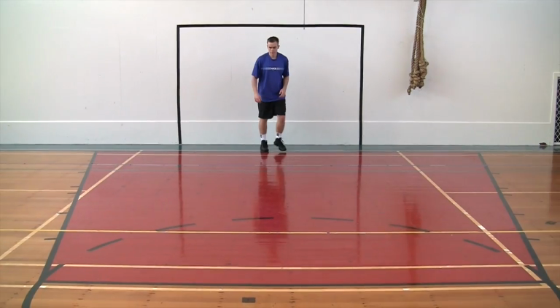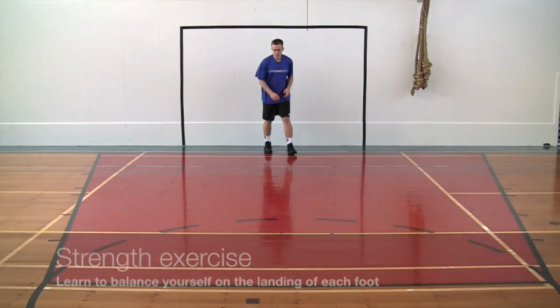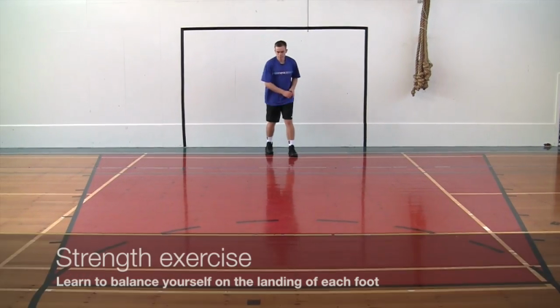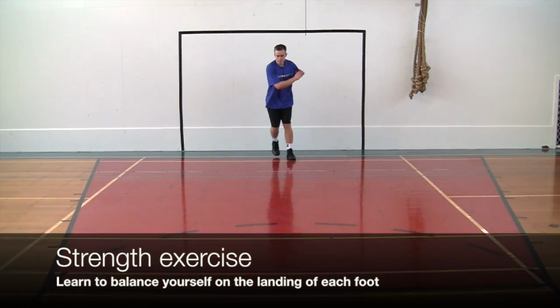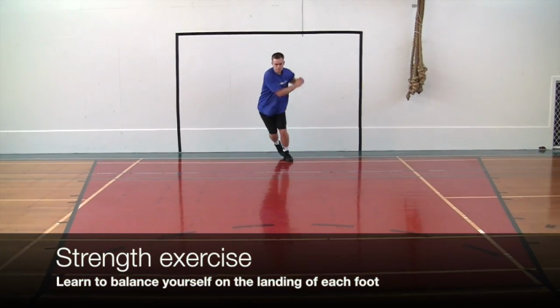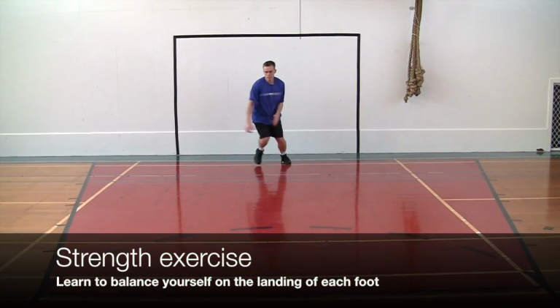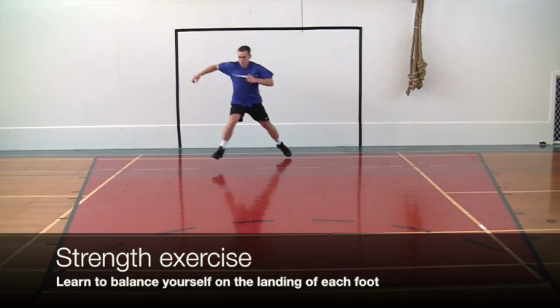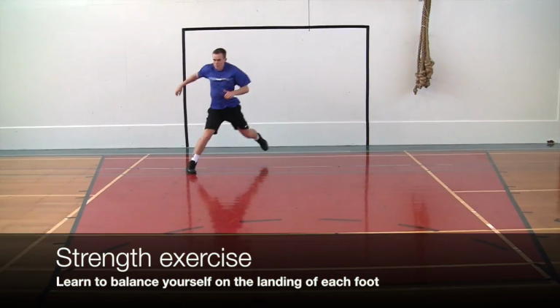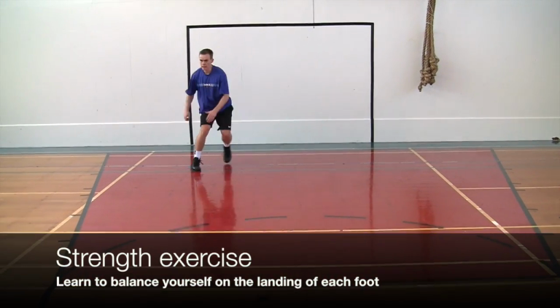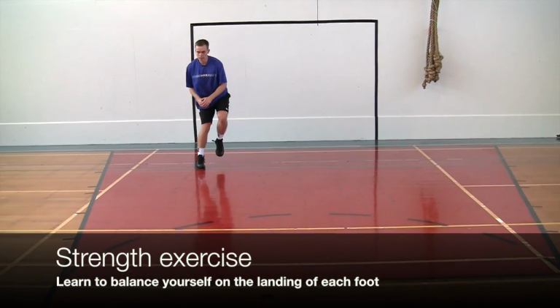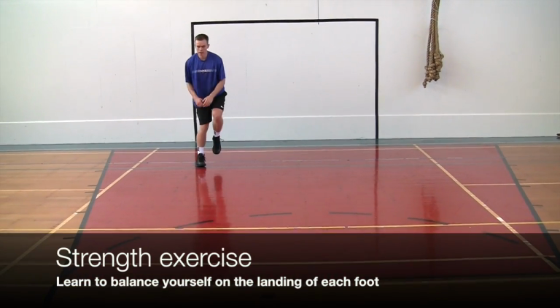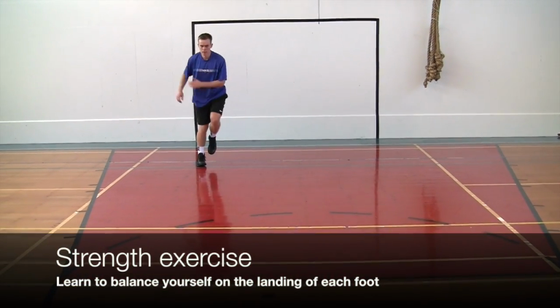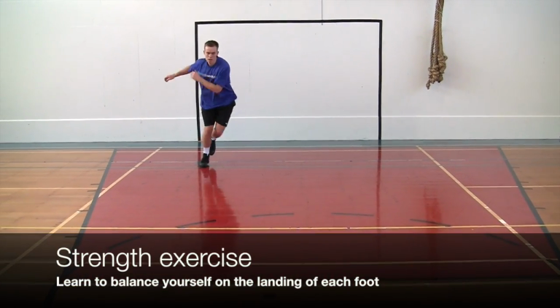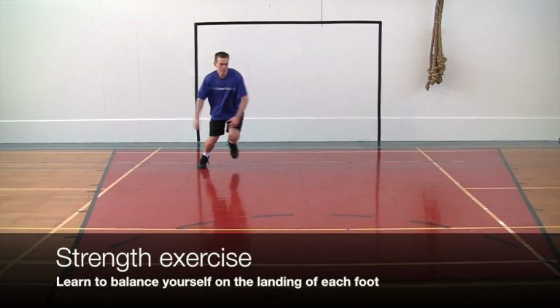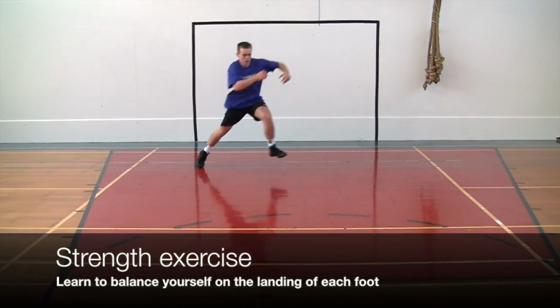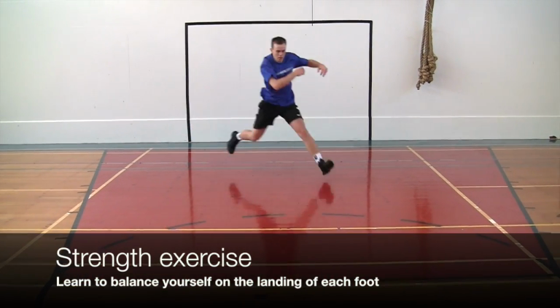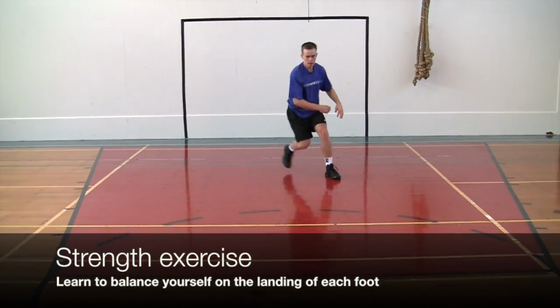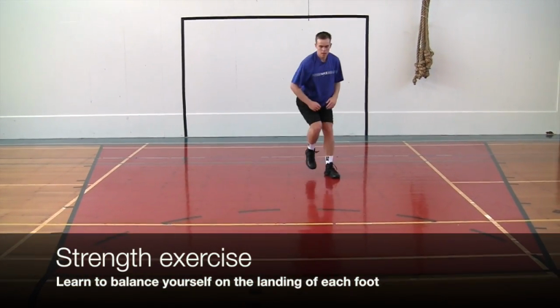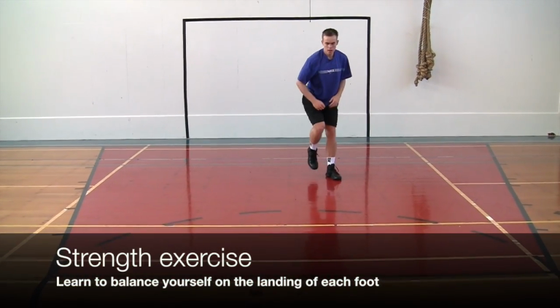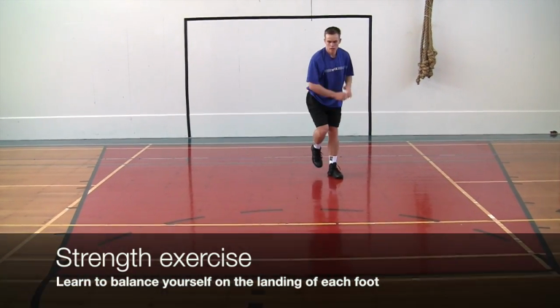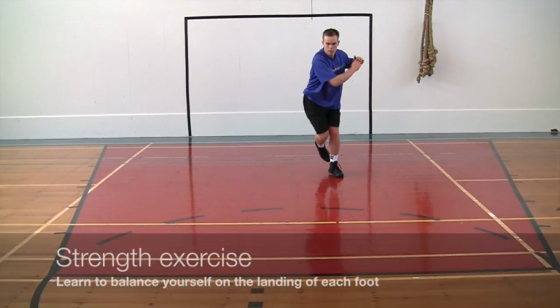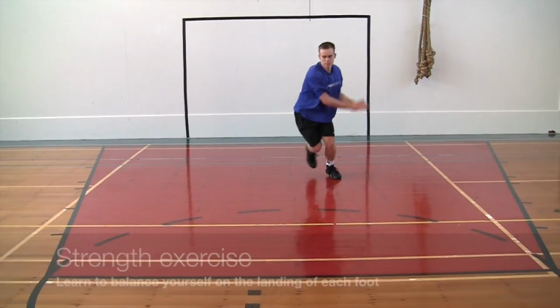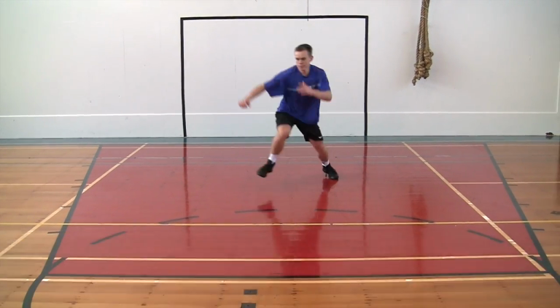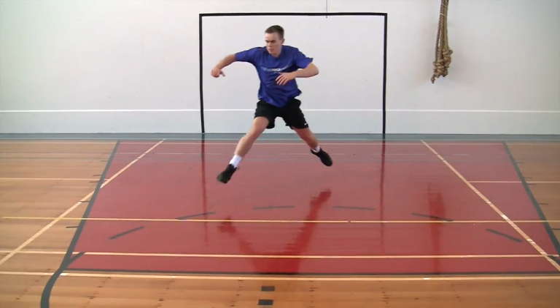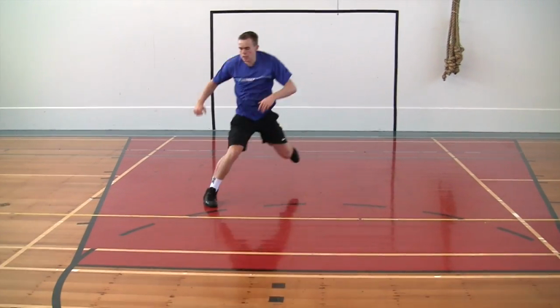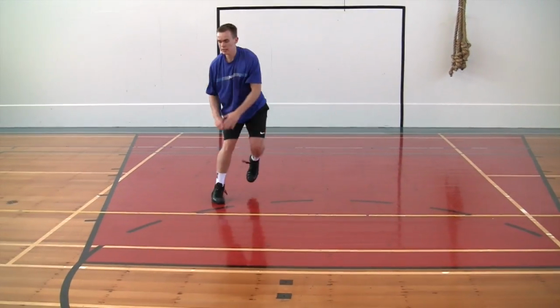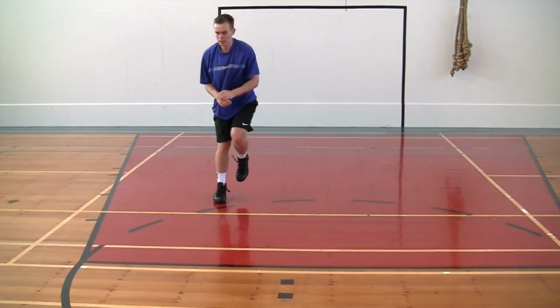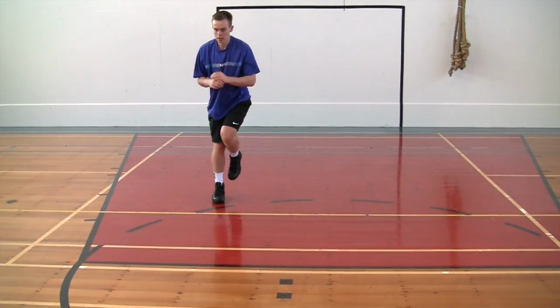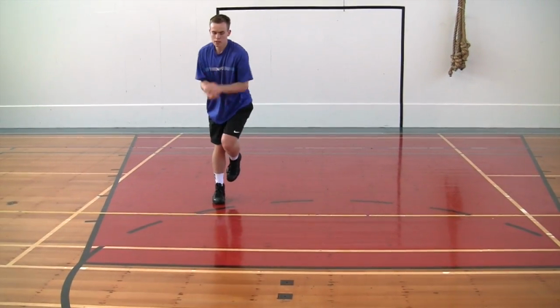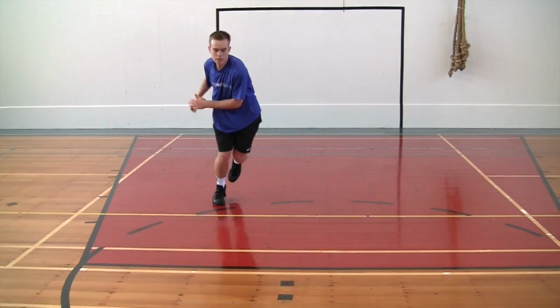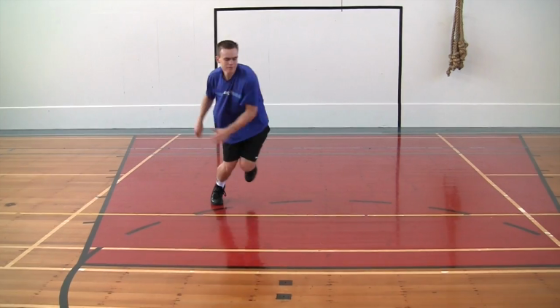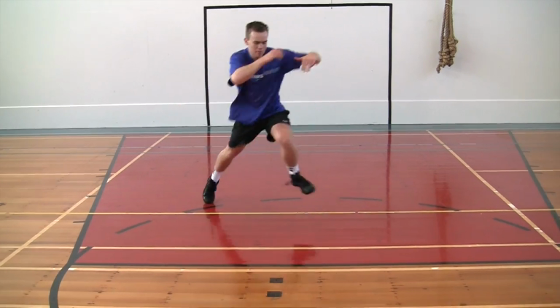Now let's get to work. The first thing we are going to do is a quick strength exercise, just to build our balance.